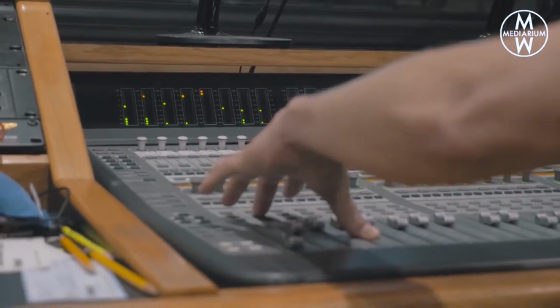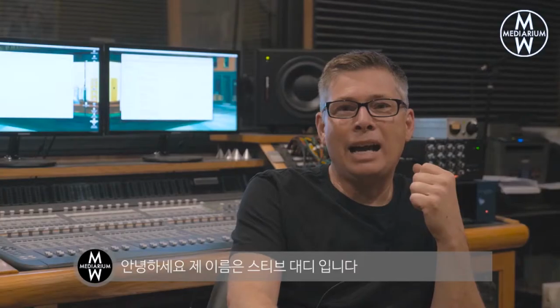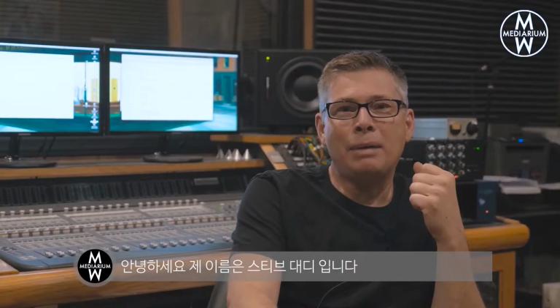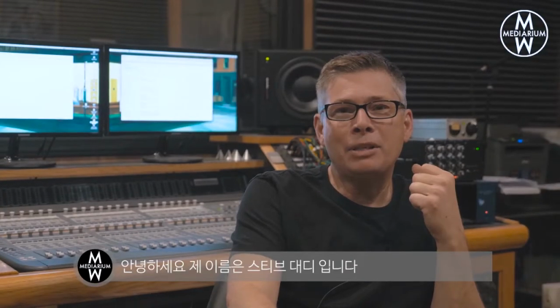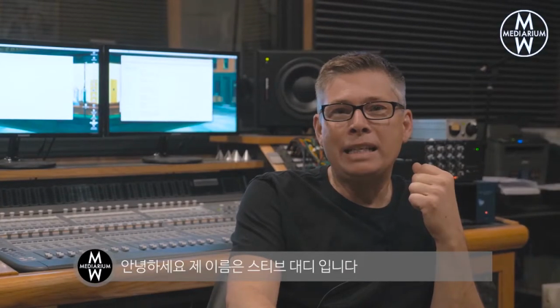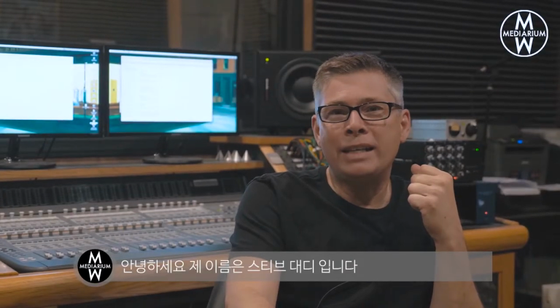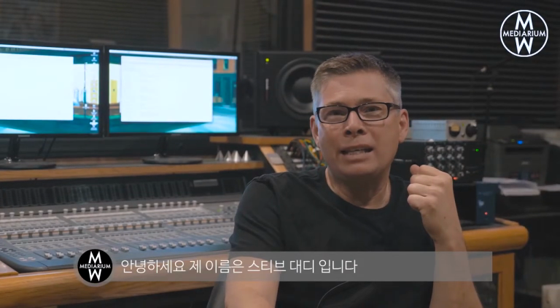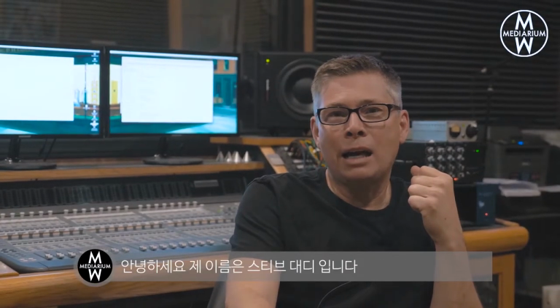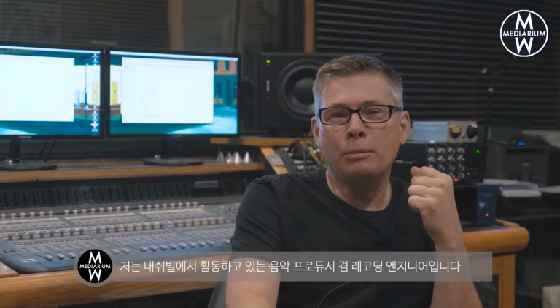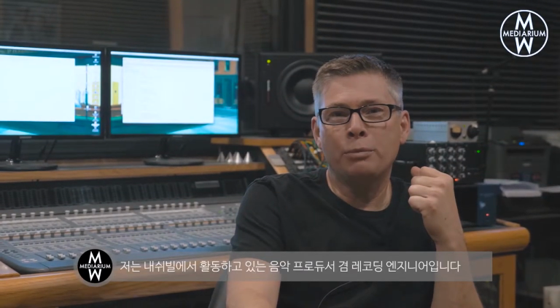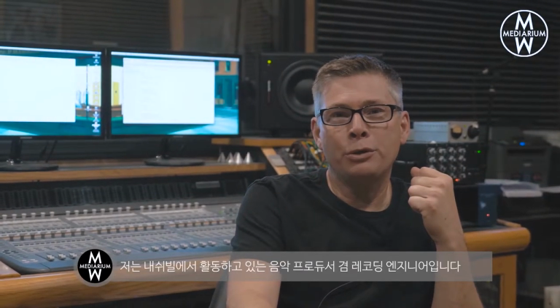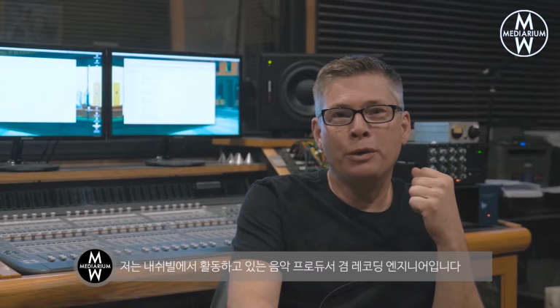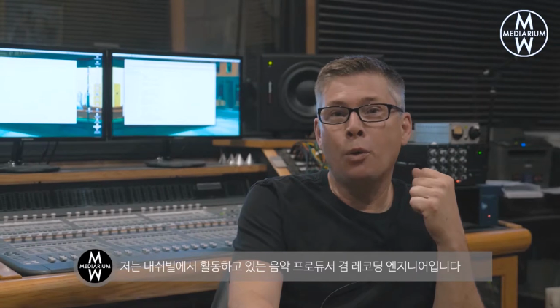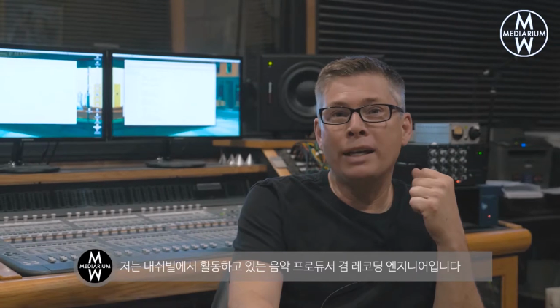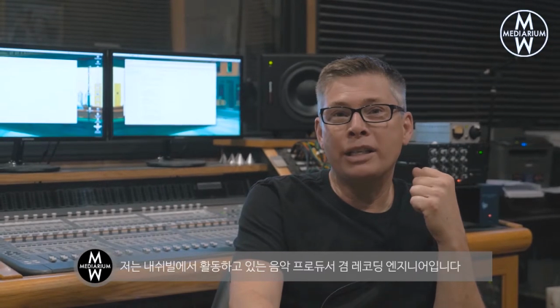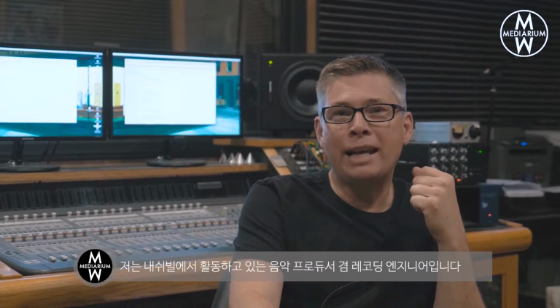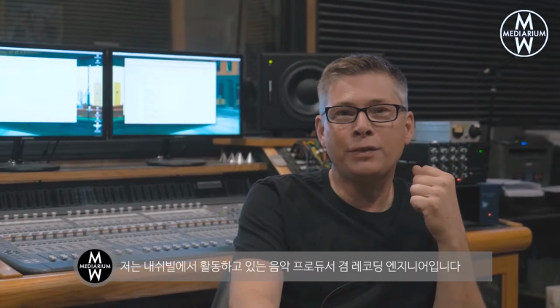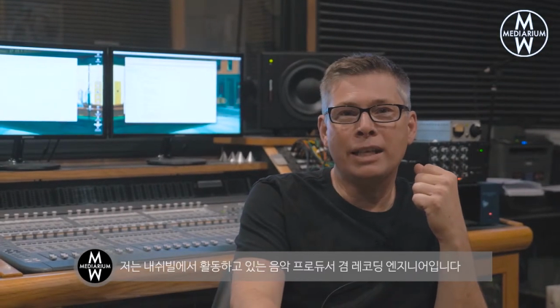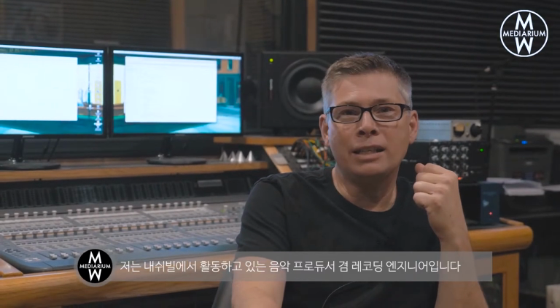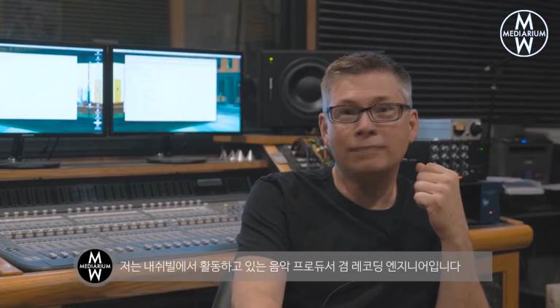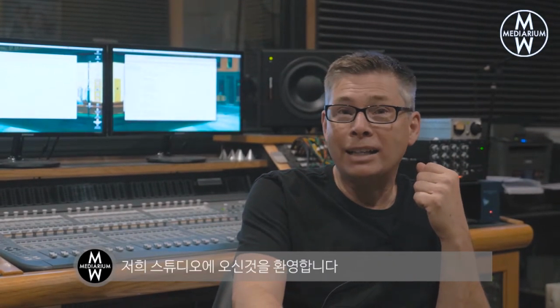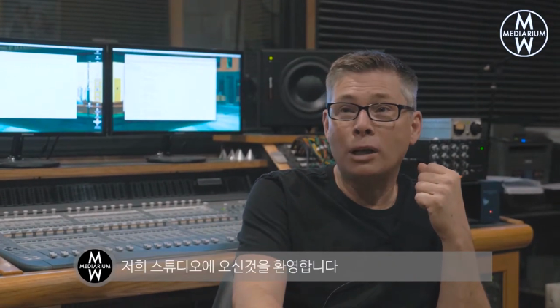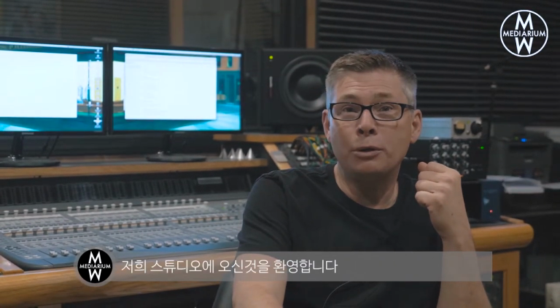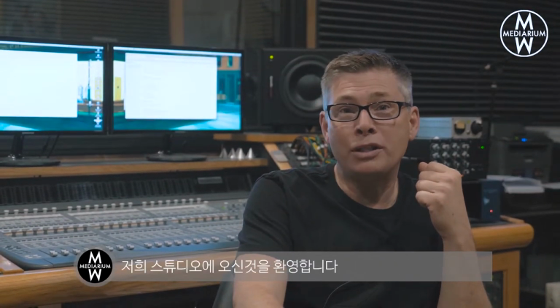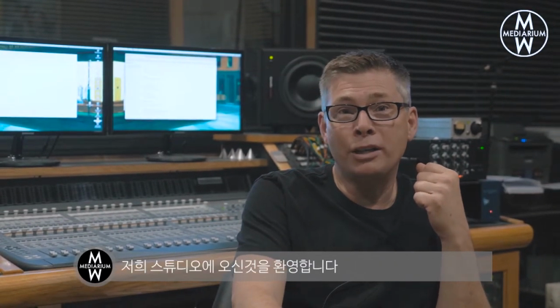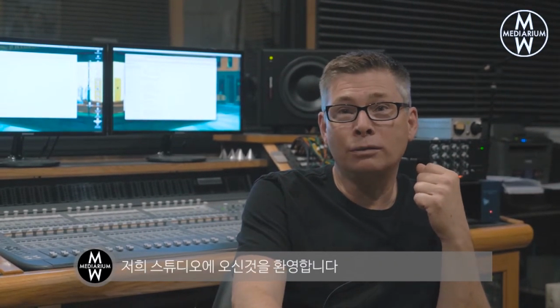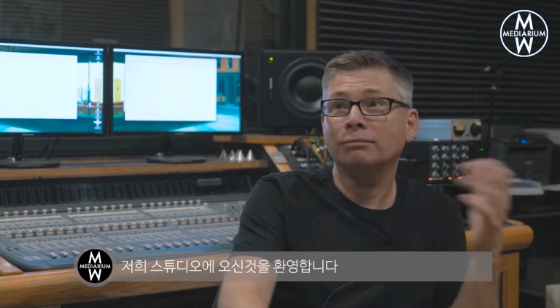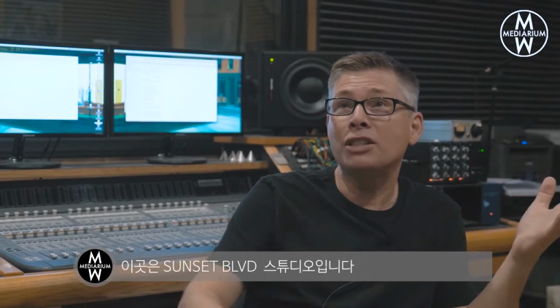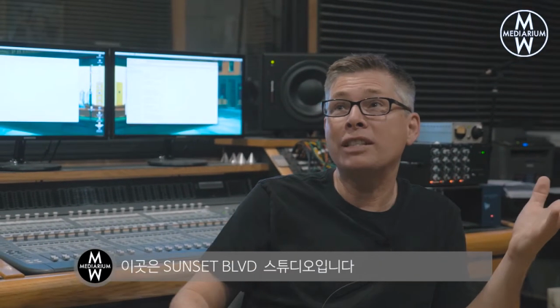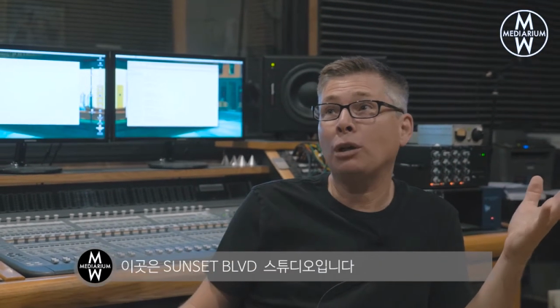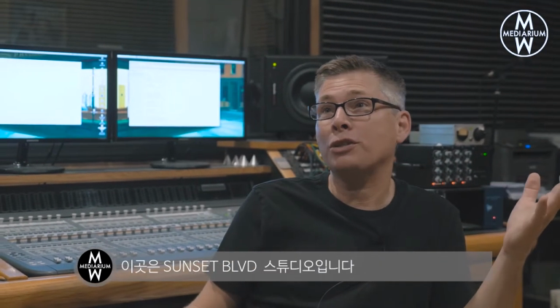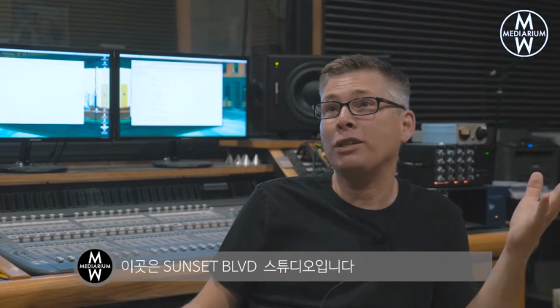Hi, my name is Steve Dady. I'm a music producer and recording engineer in Nashville, Tennessee. I'd like to welcome you to my studio. This is Sunset Boulevard Studios.